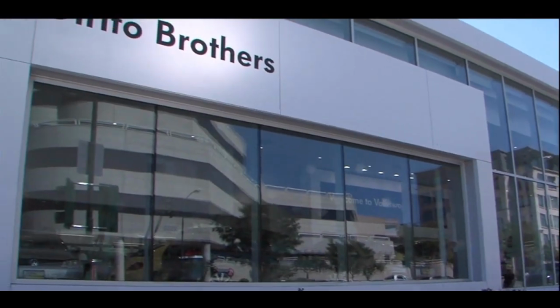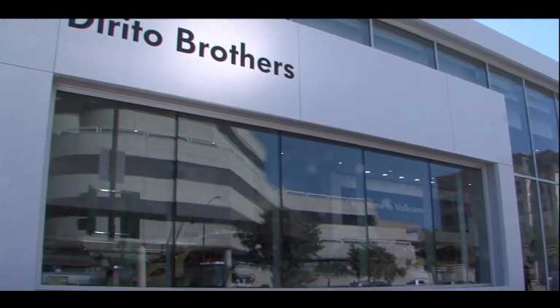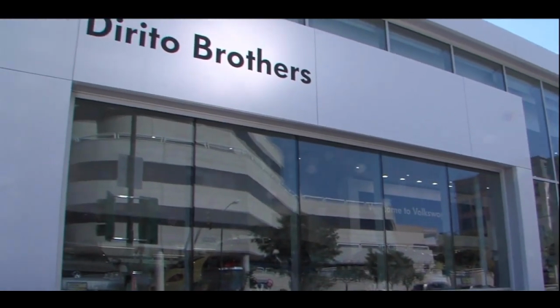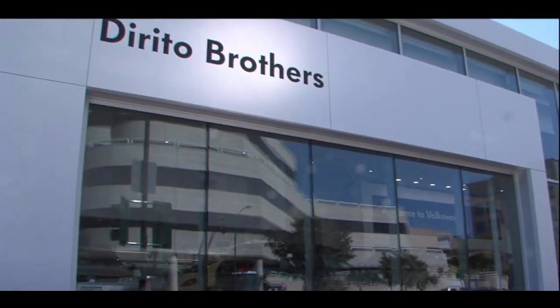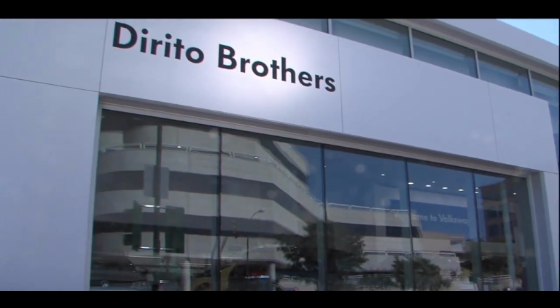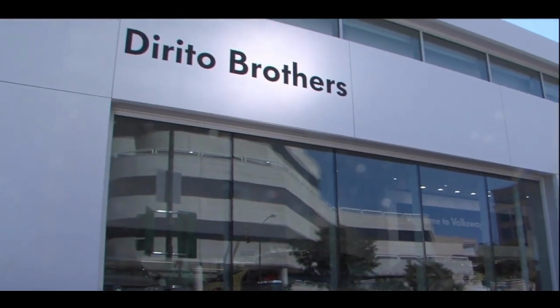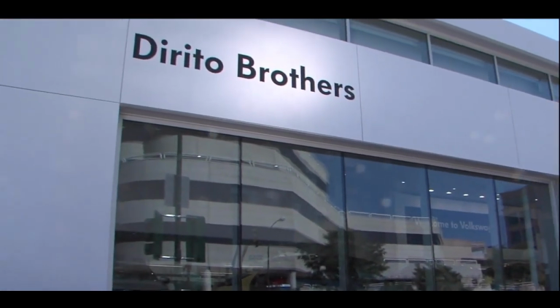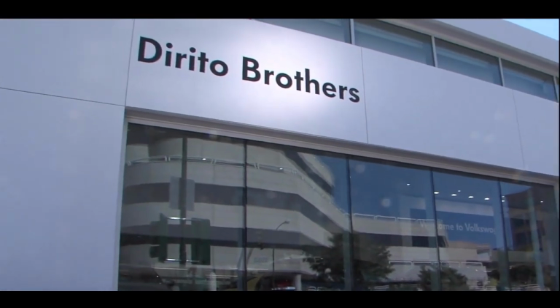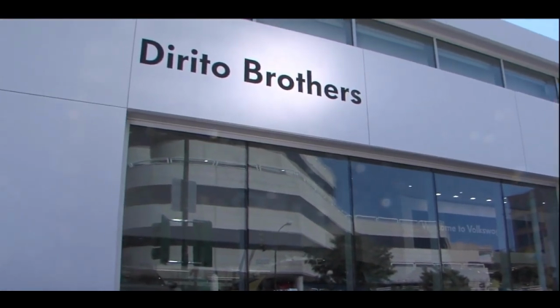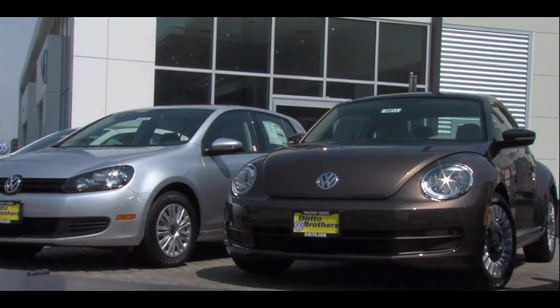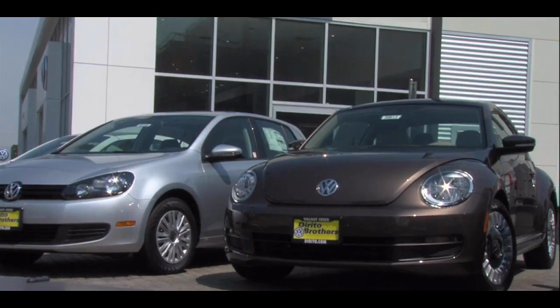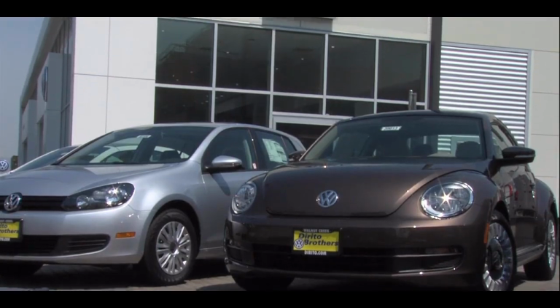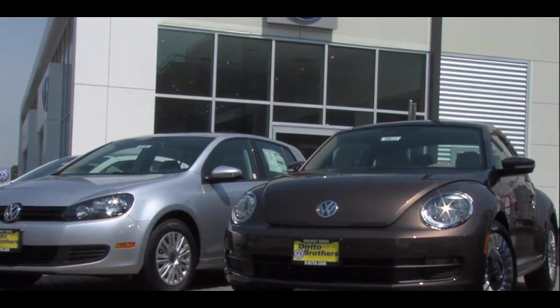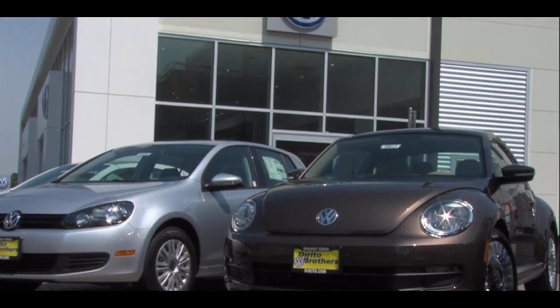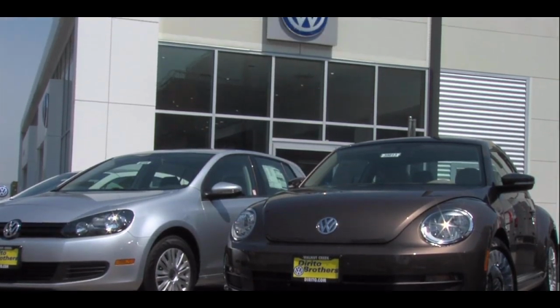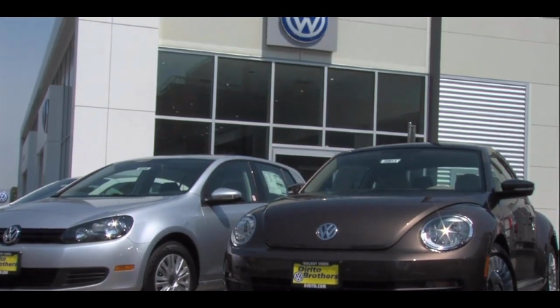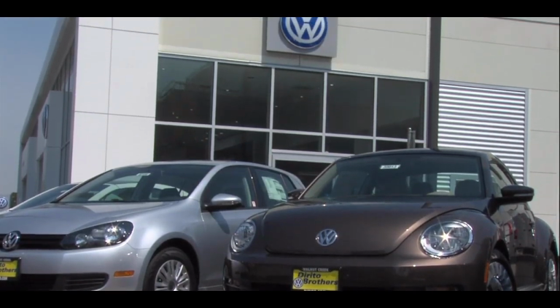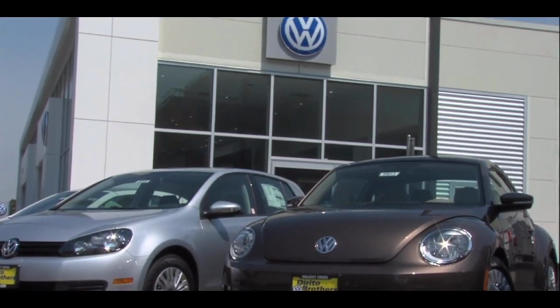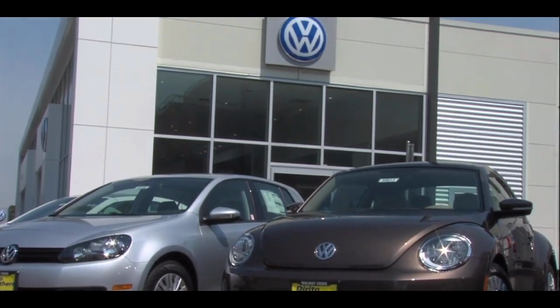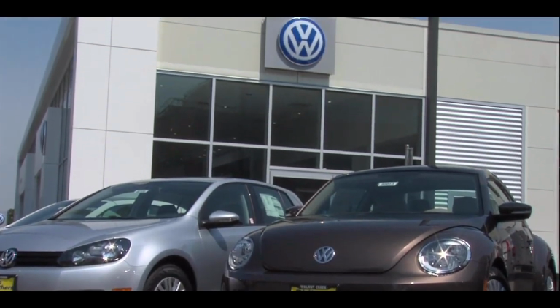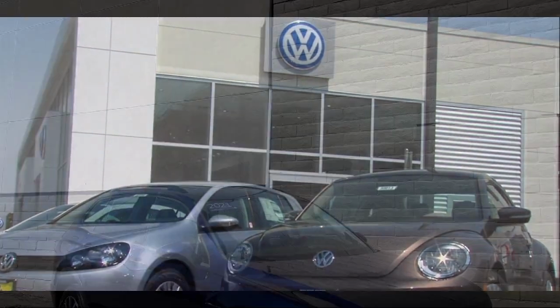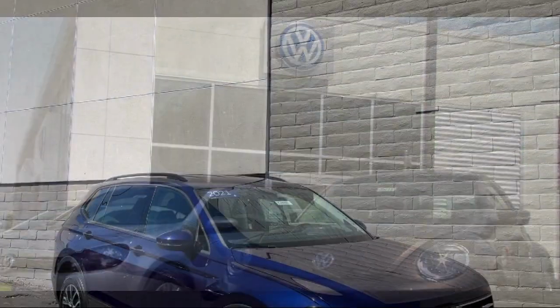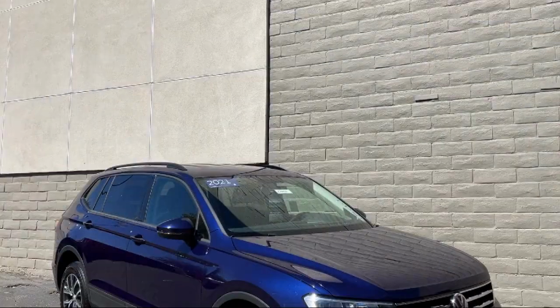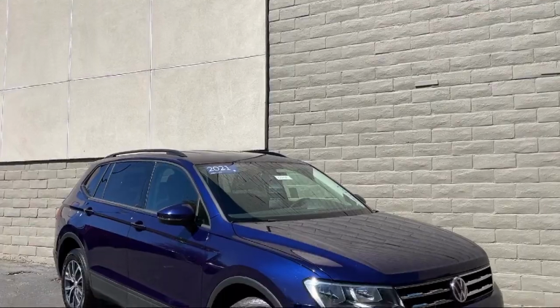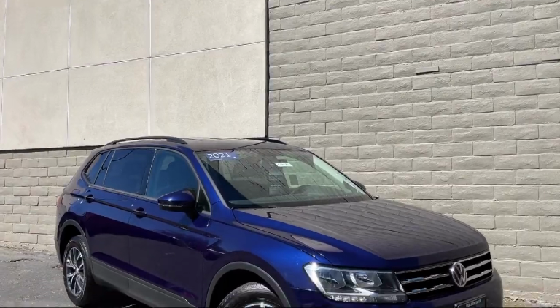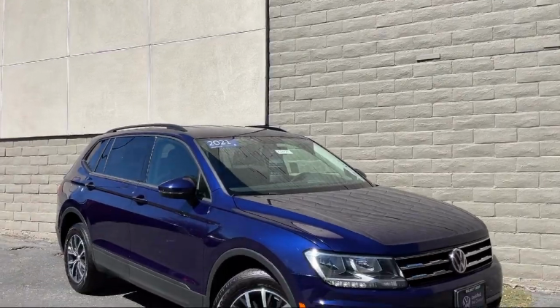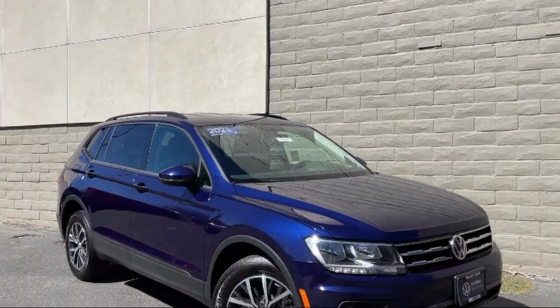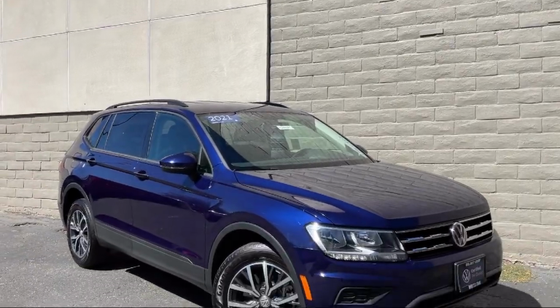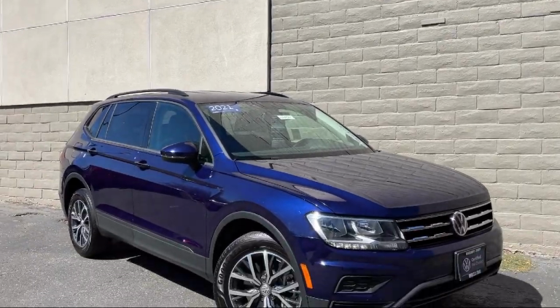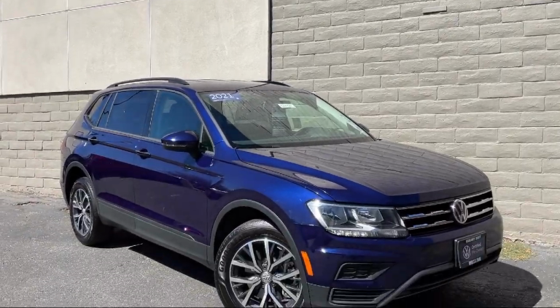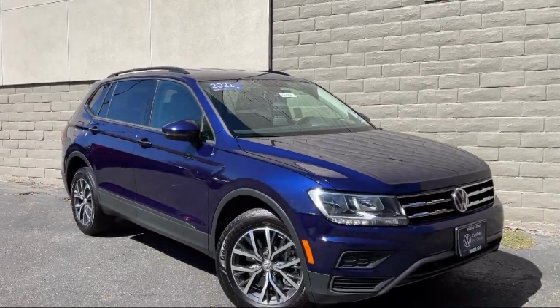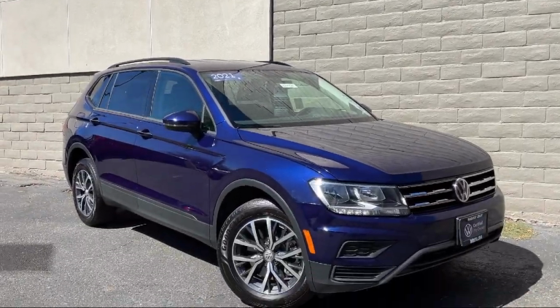Welcome to Dorito Brothers Volkswagen of Walnut Creek, and here's a look at another one of our great vehicles from our inventory.